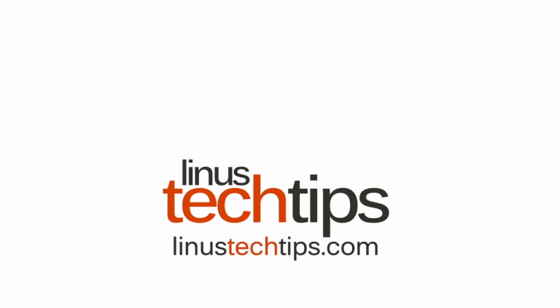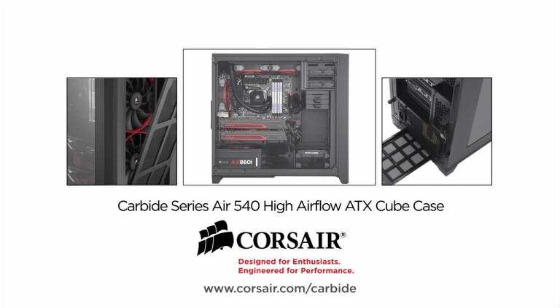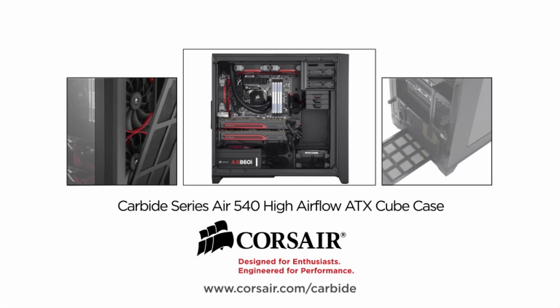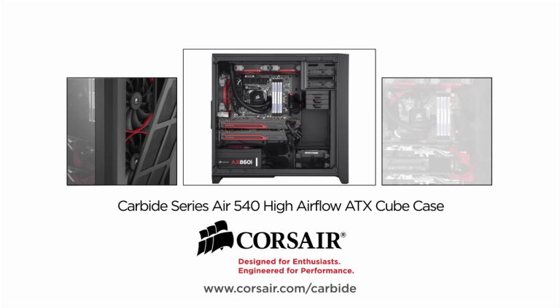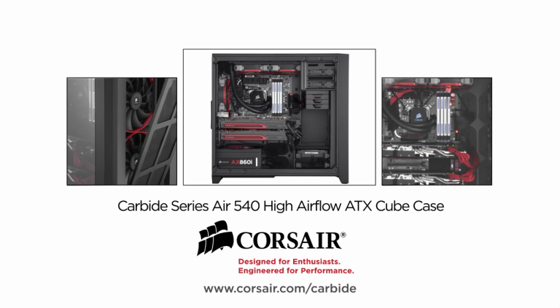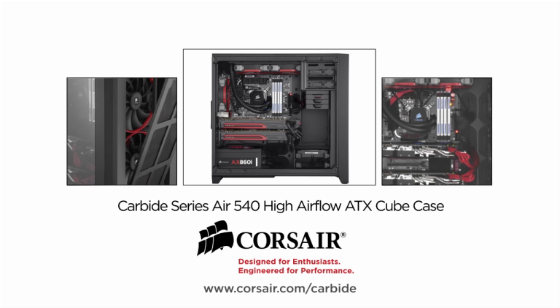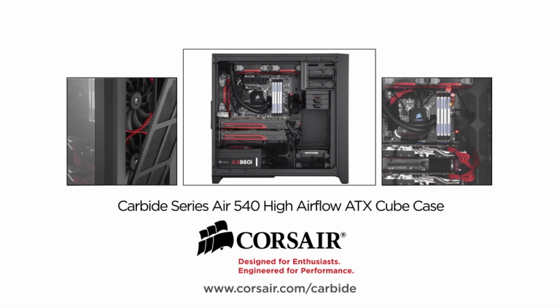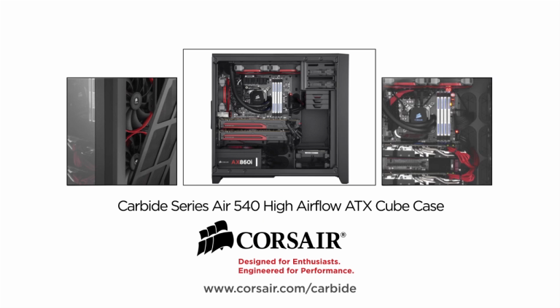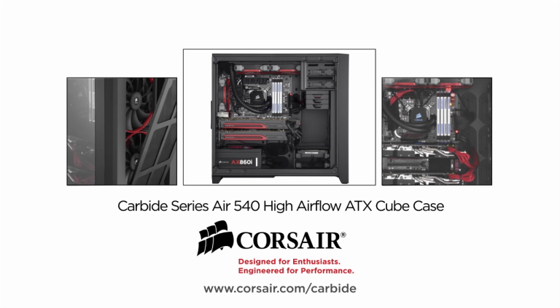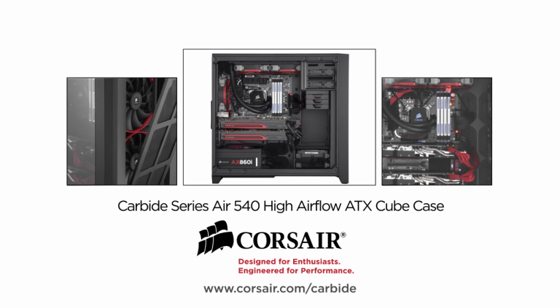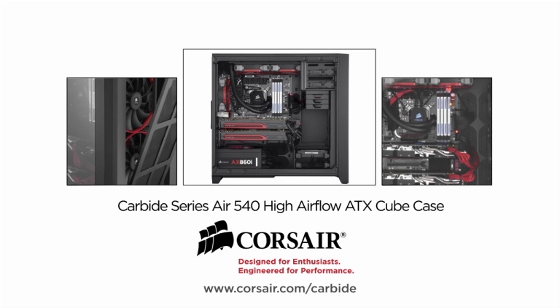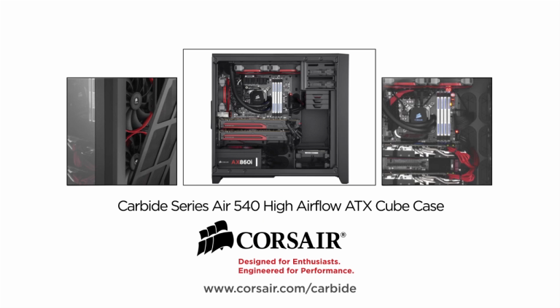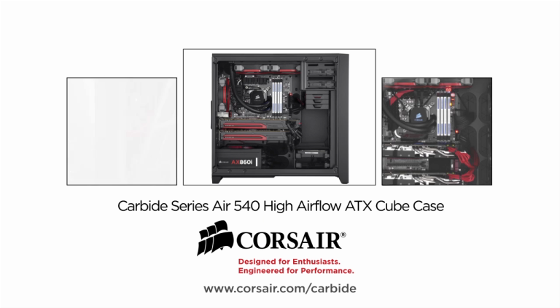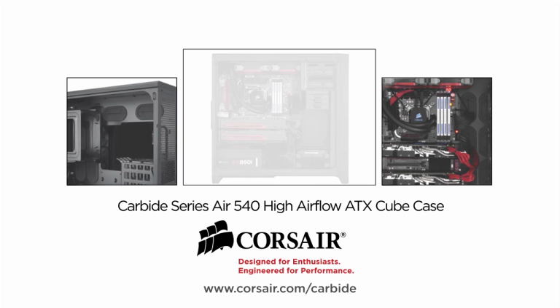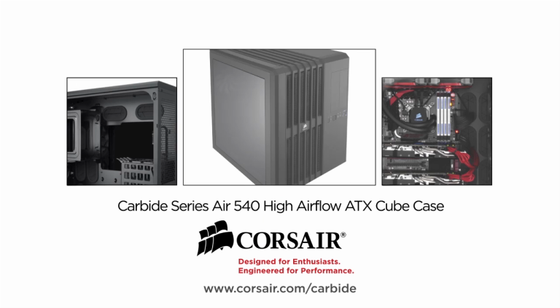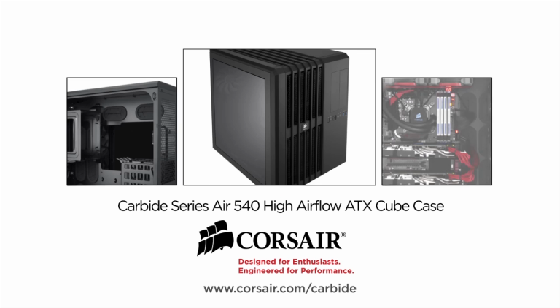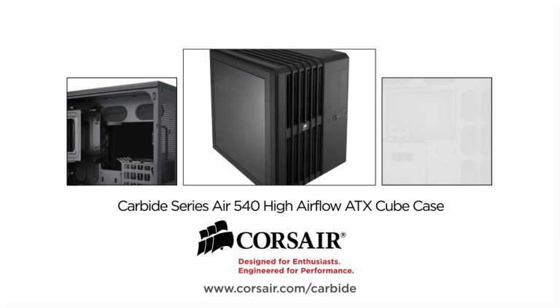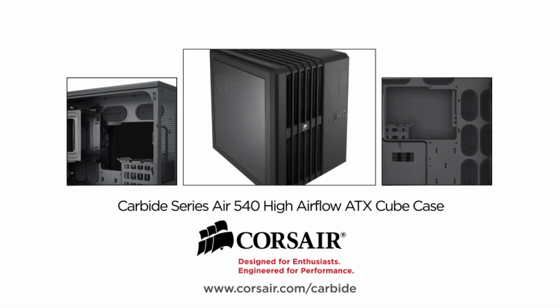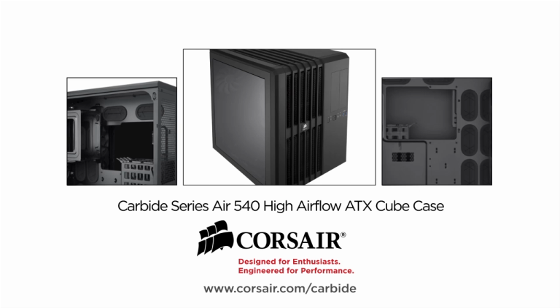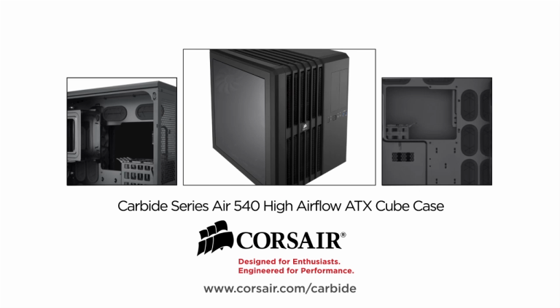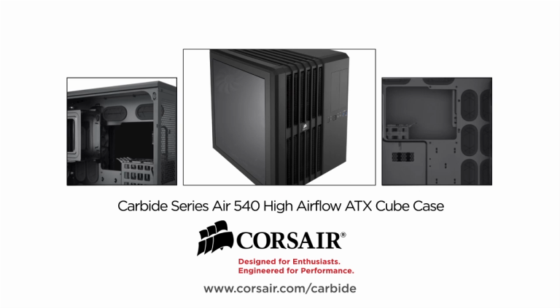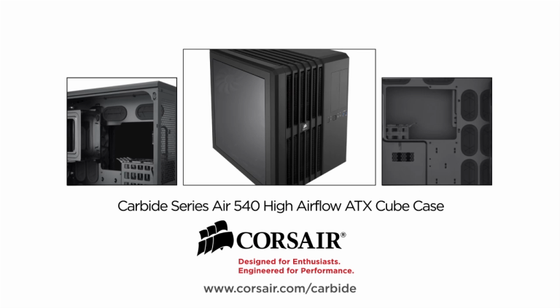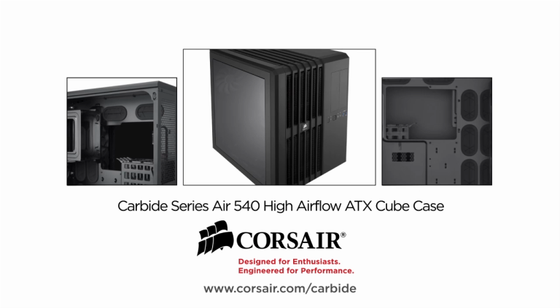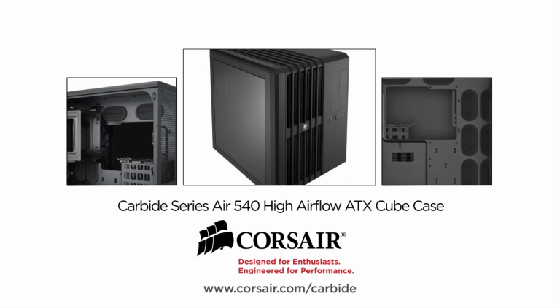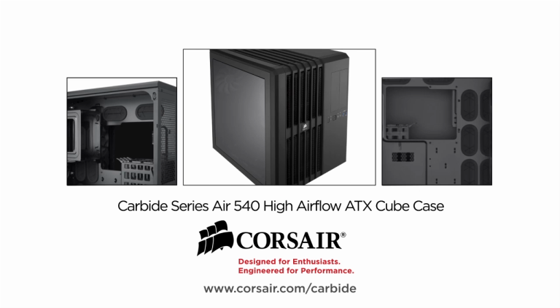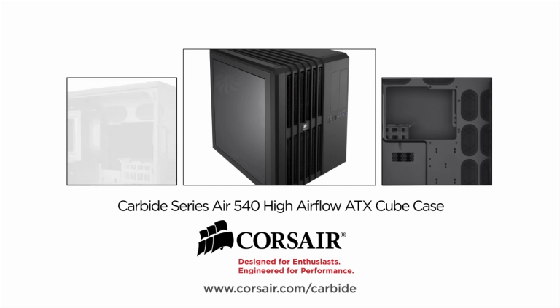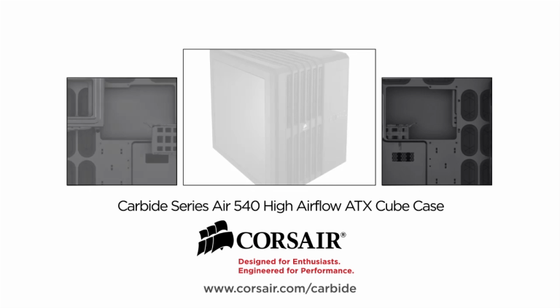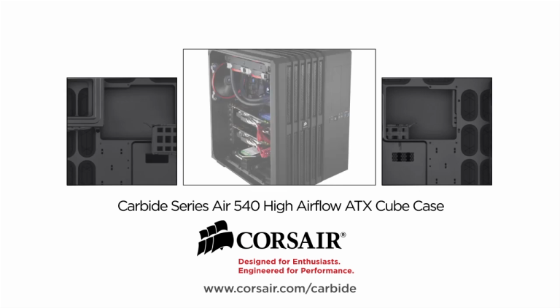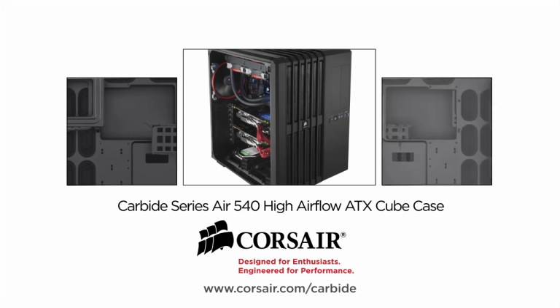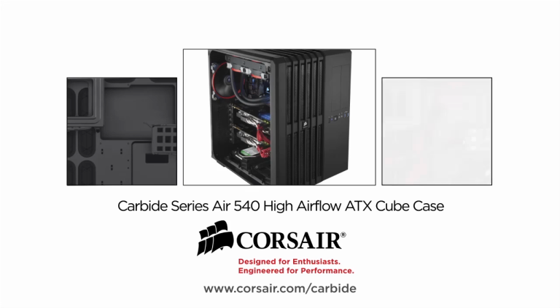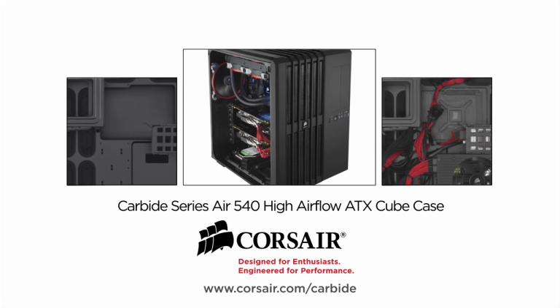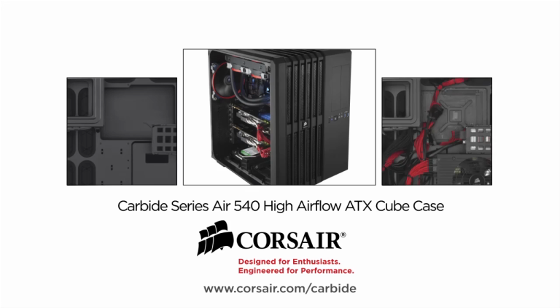The Corsair Carbide Air 540 High Airflow Cube Case is great for air cooling or liquid cooling. Check the link in the video description to learn more.